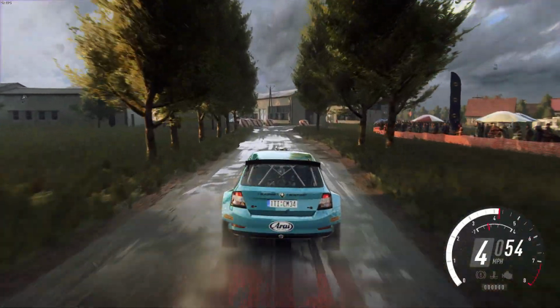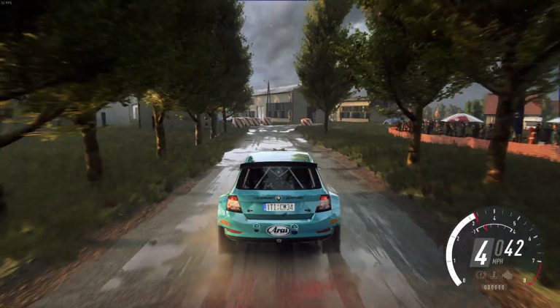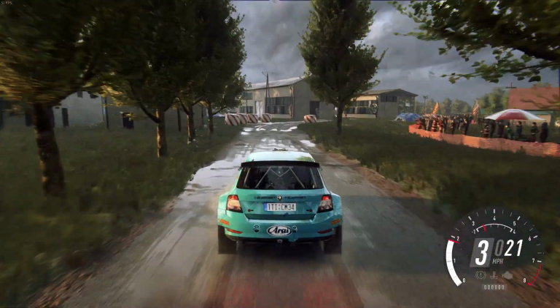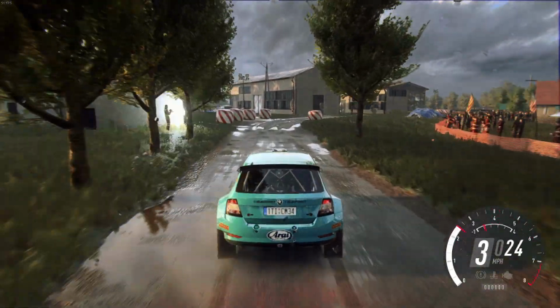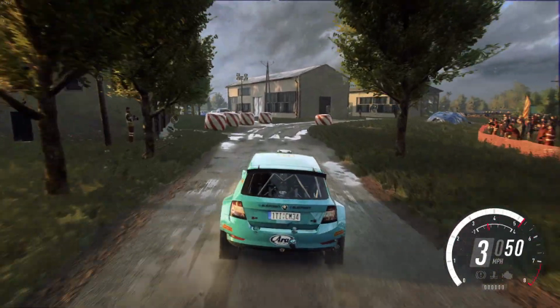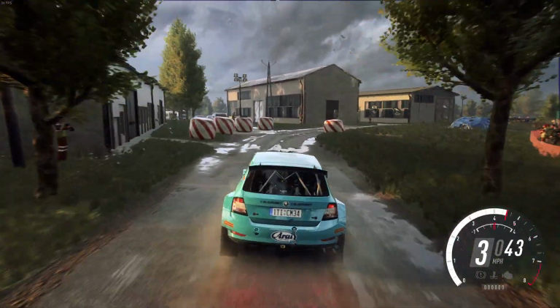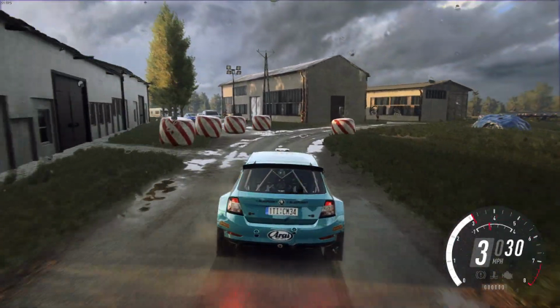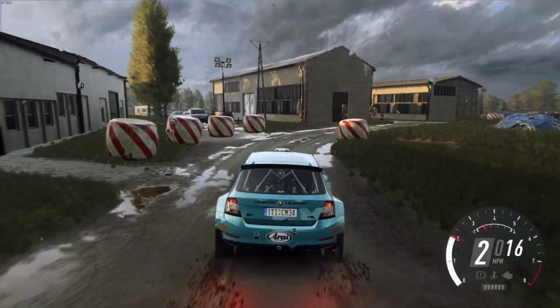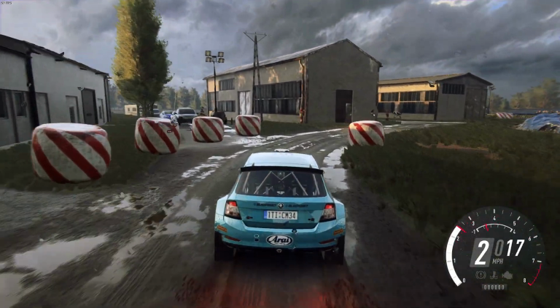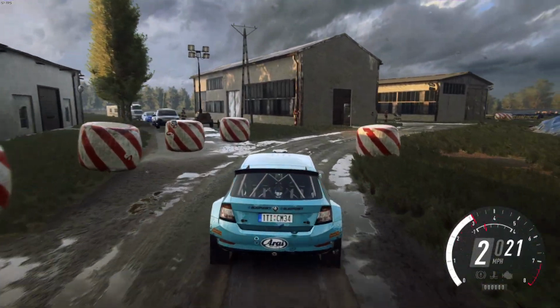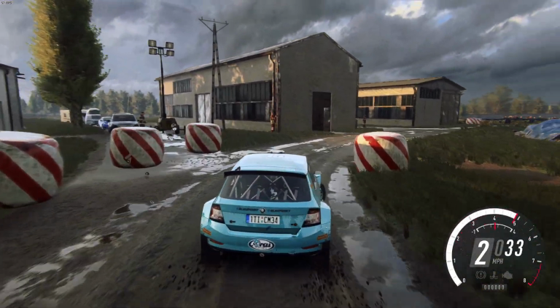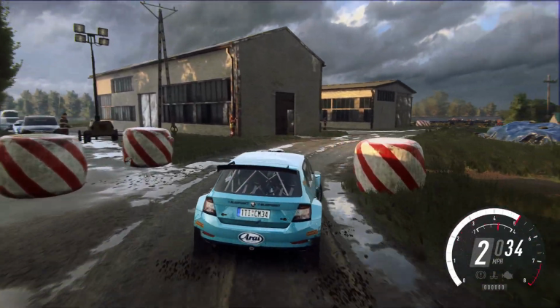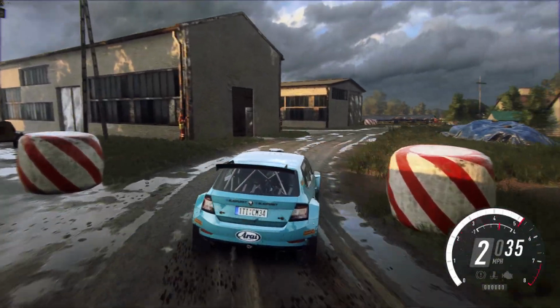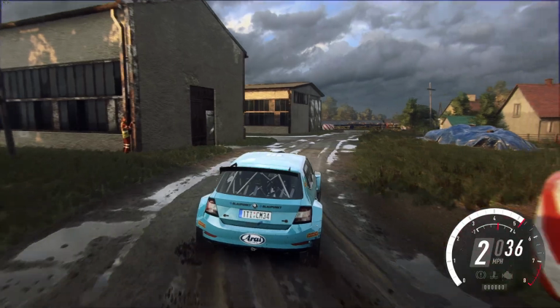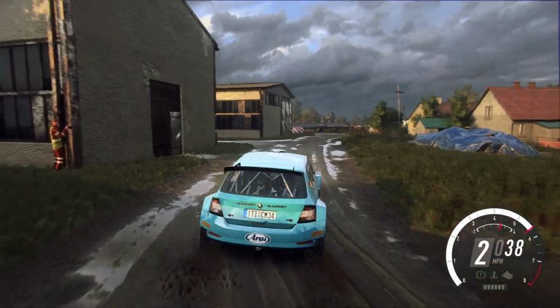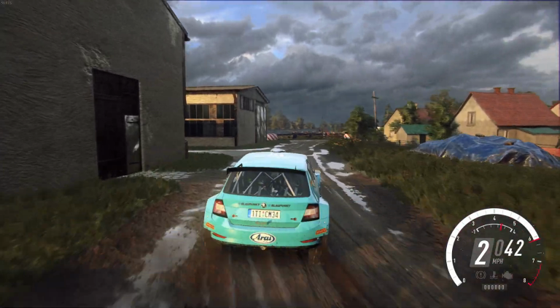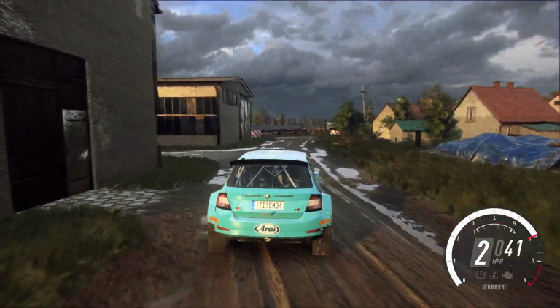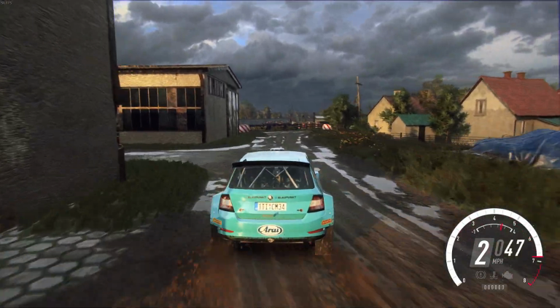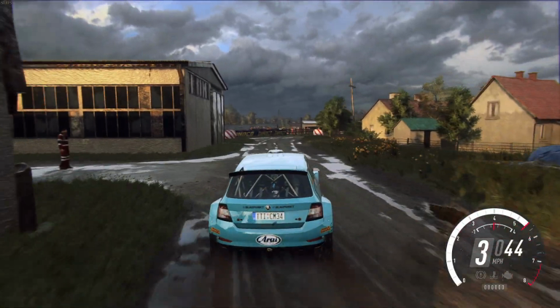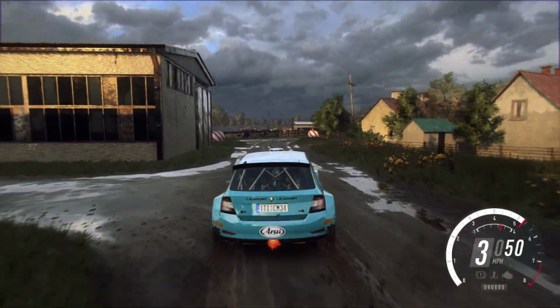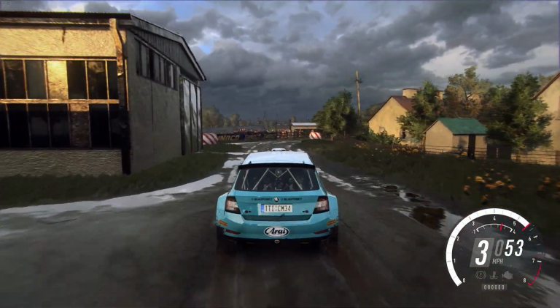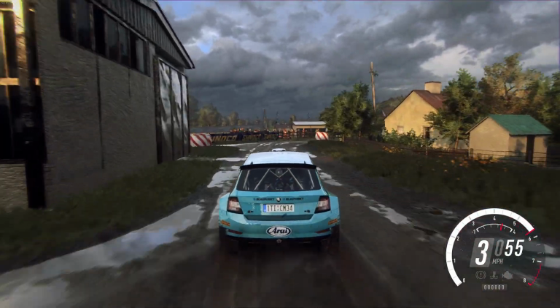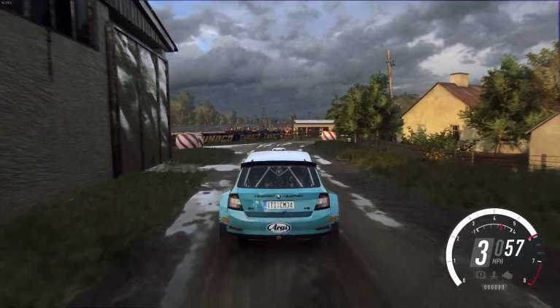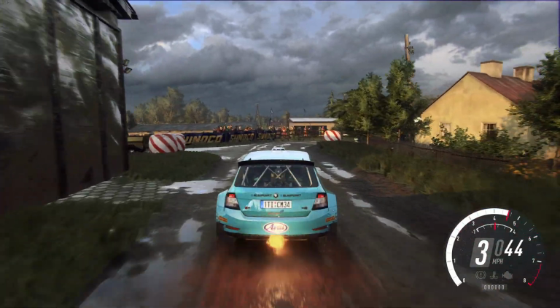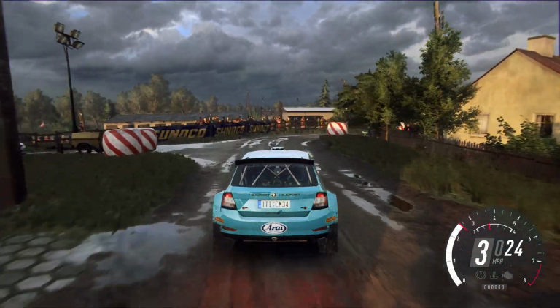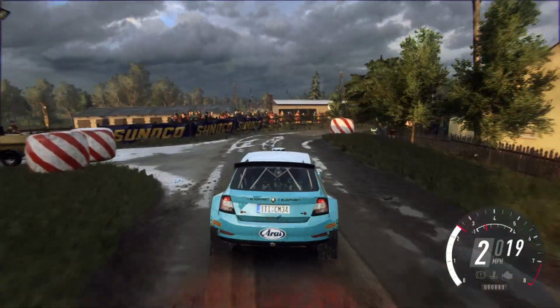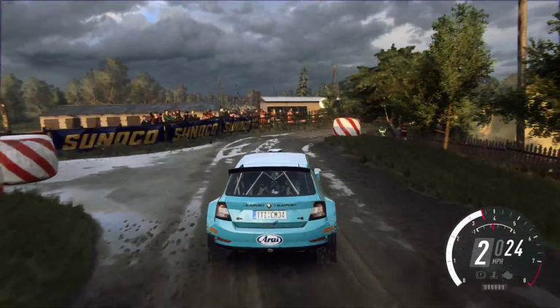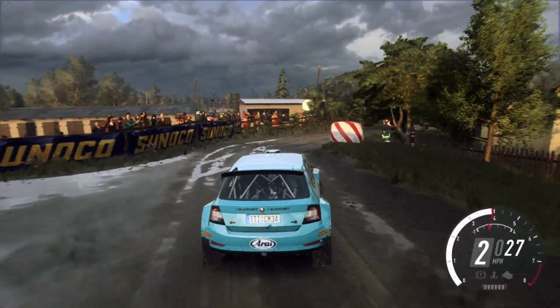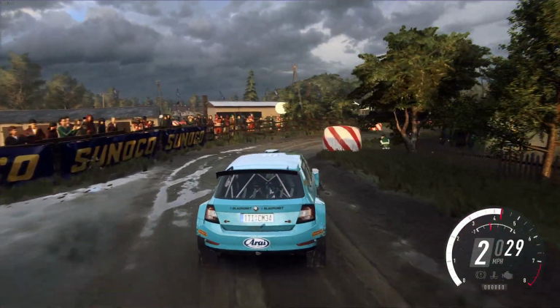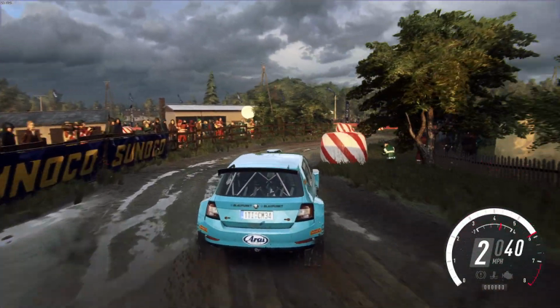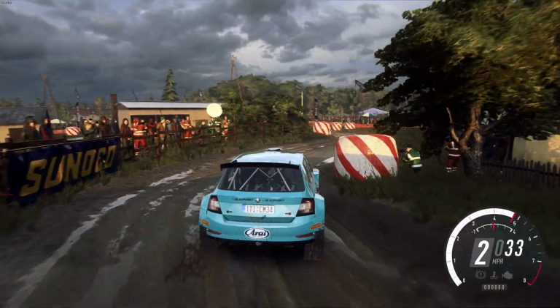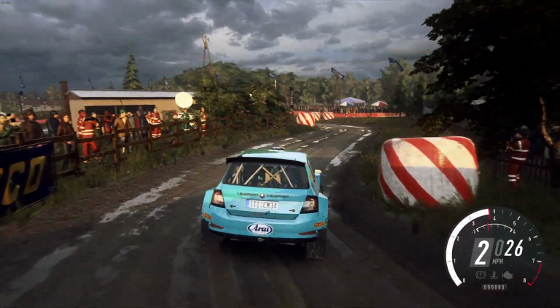Don't cut, 1 right around bail, into turn, don't cut, 1 left, cobble, slippy, and hip in left, don't cut.